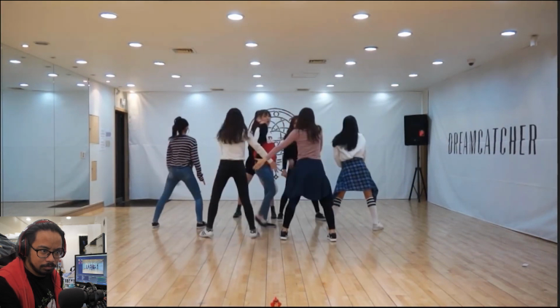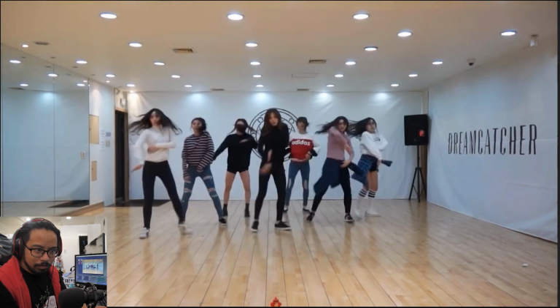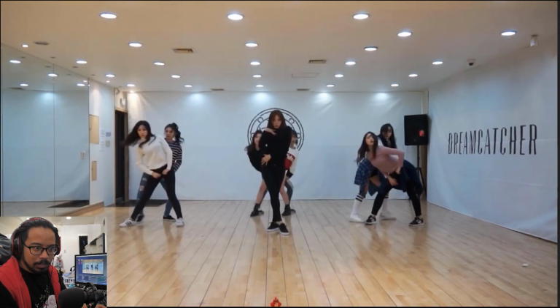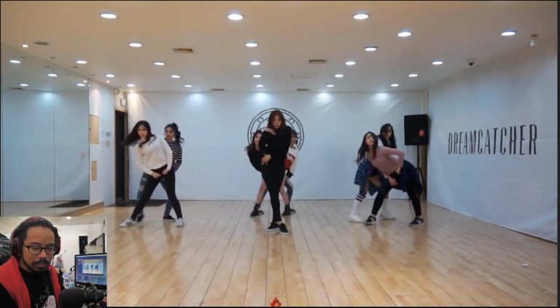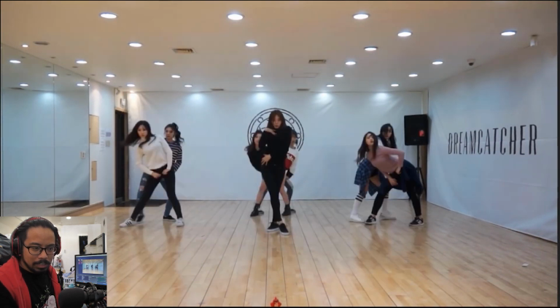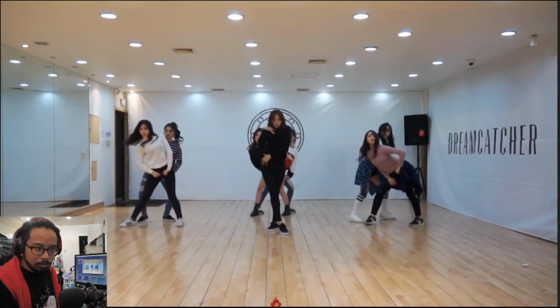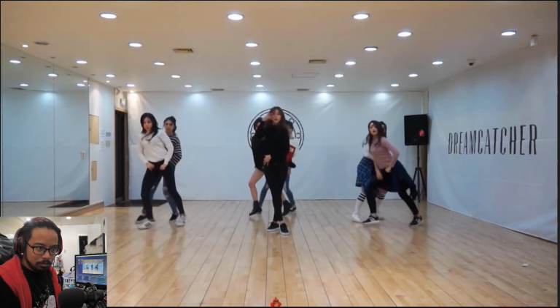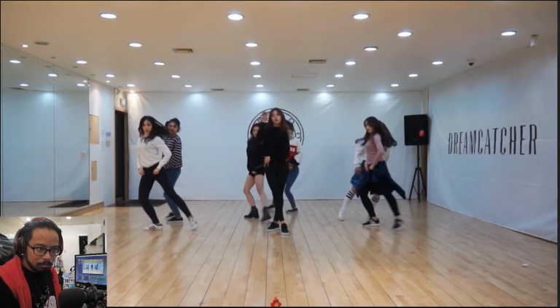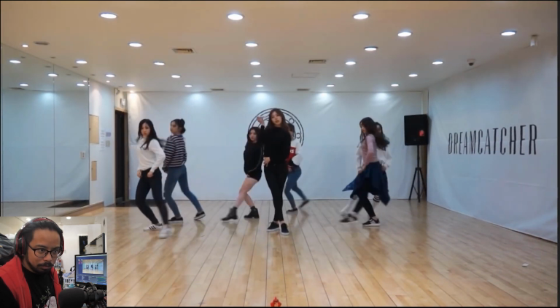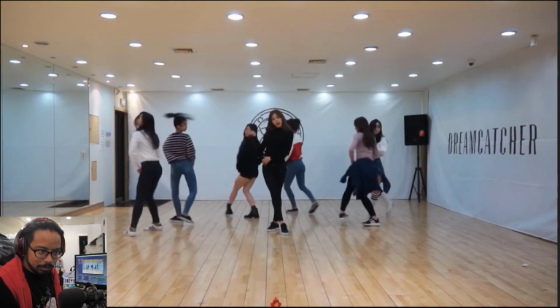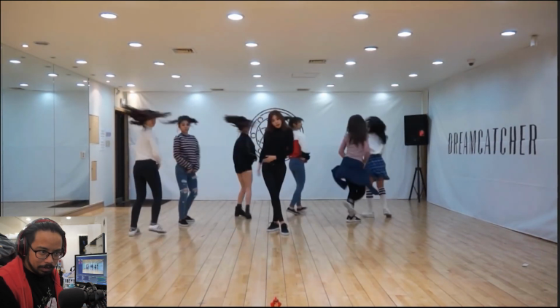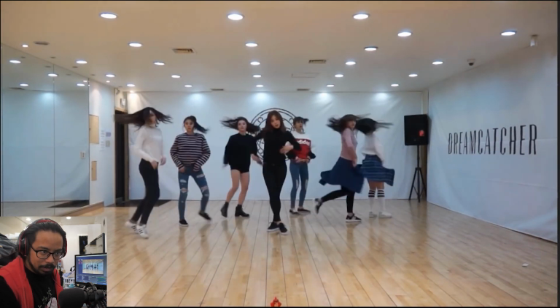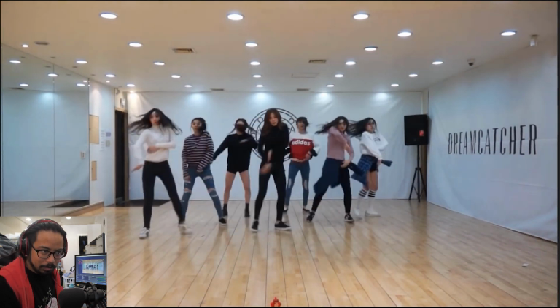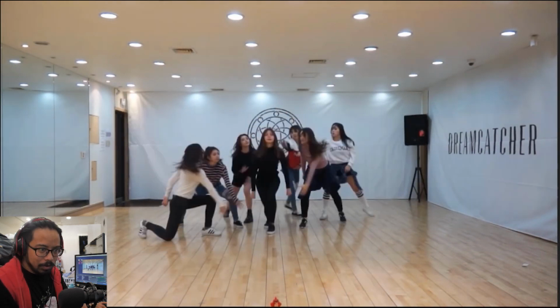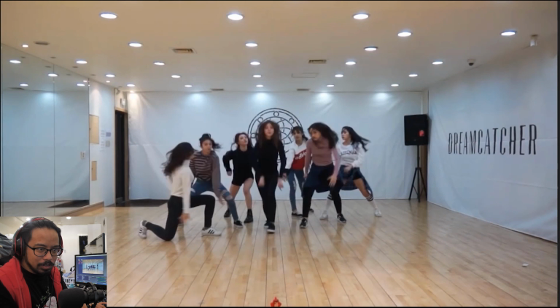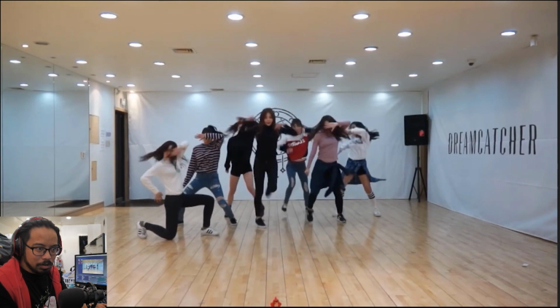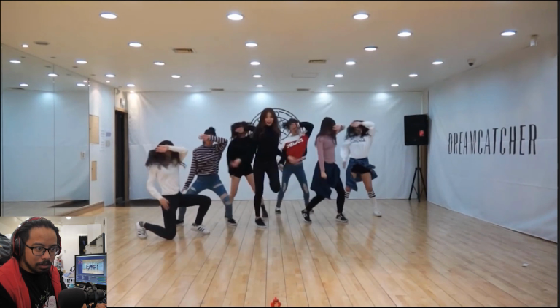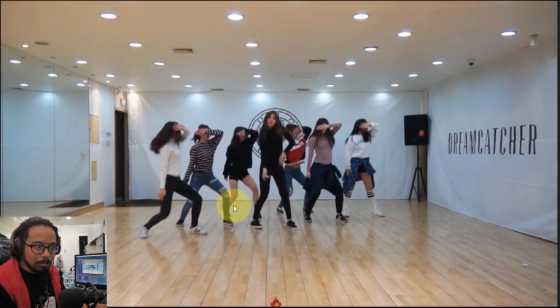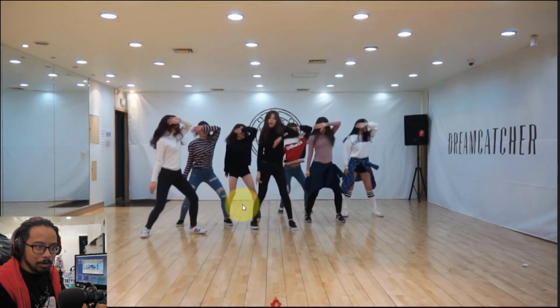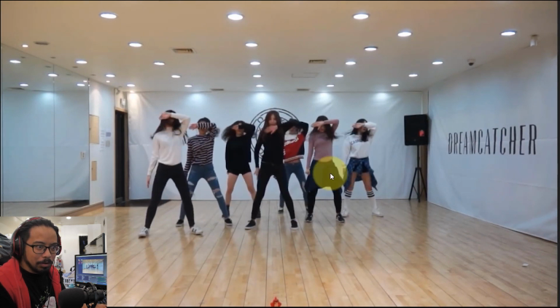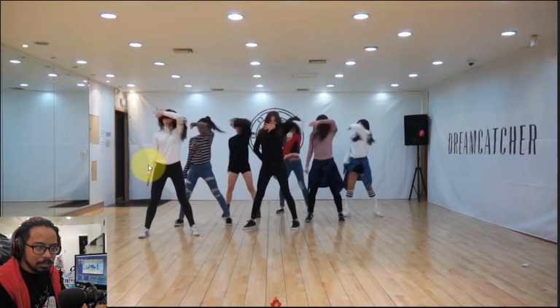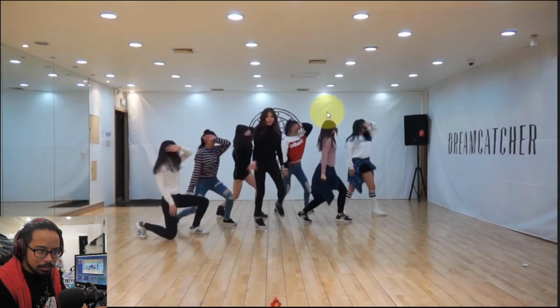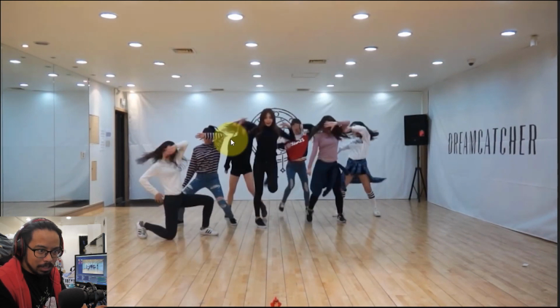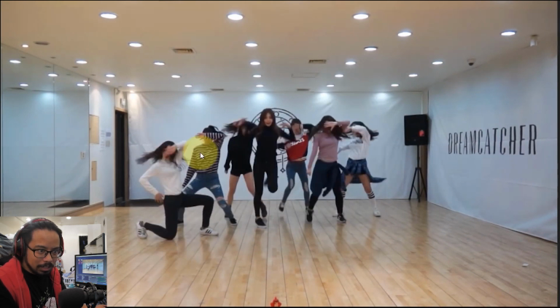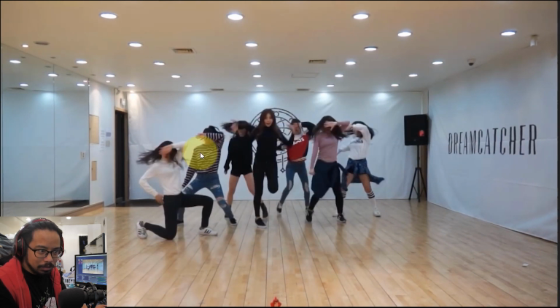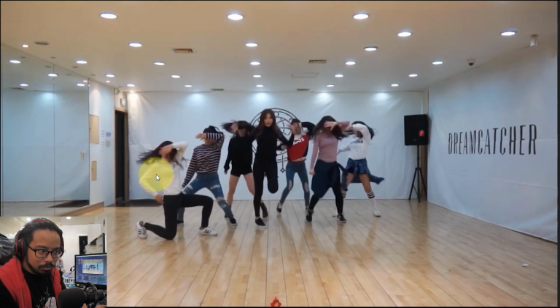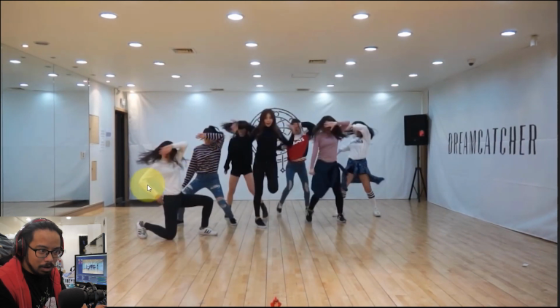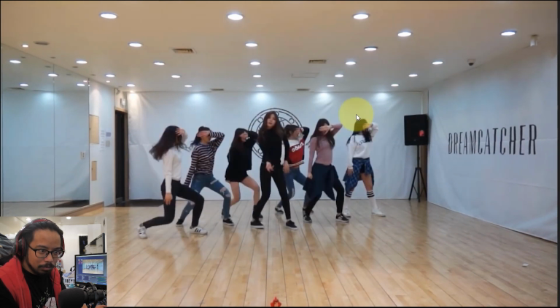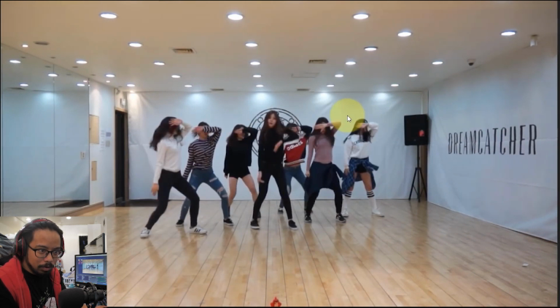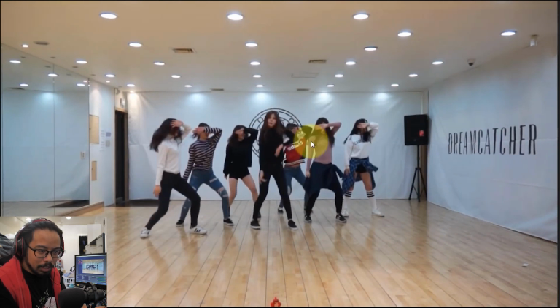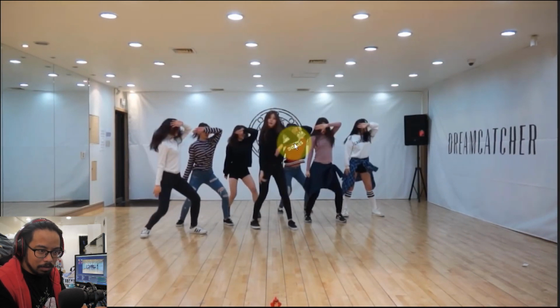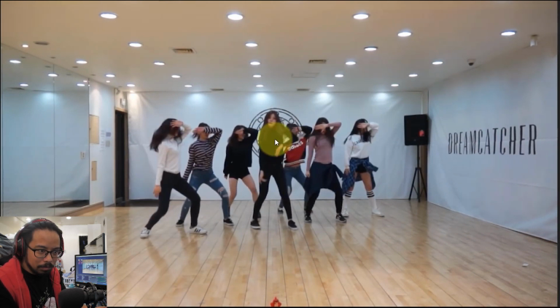Very clean movements right here, very subtle. I barely noticed that — see that? The little drop to create that level change.